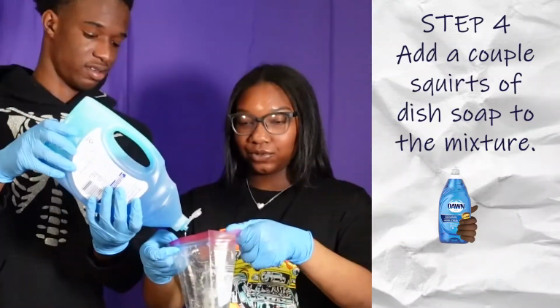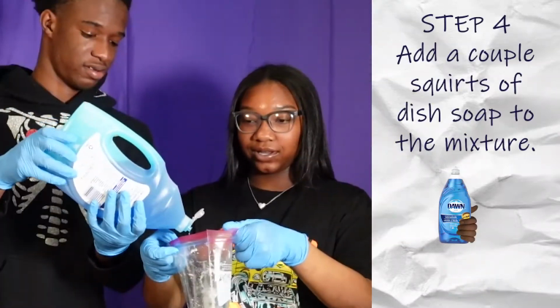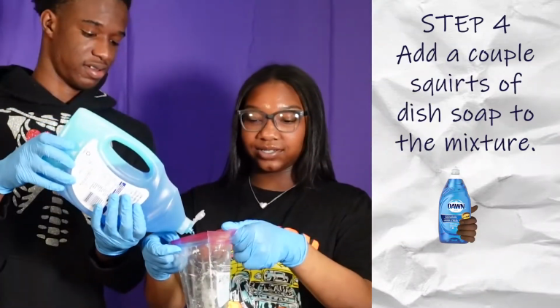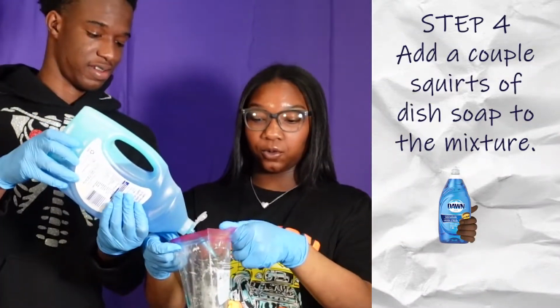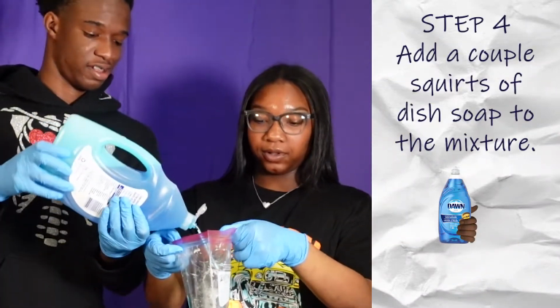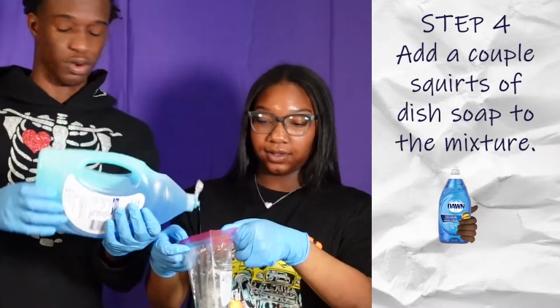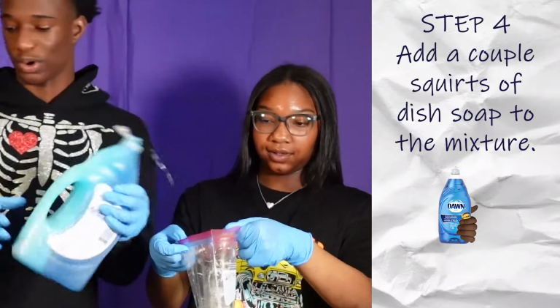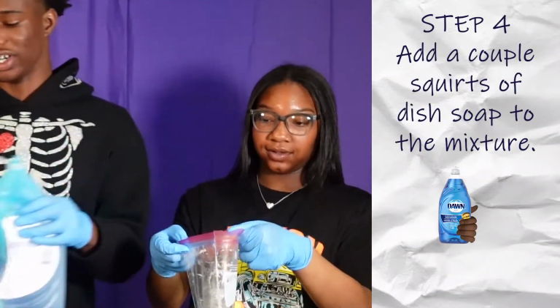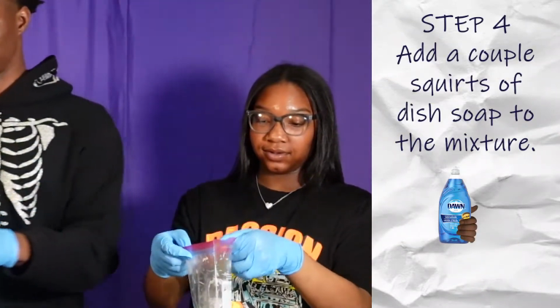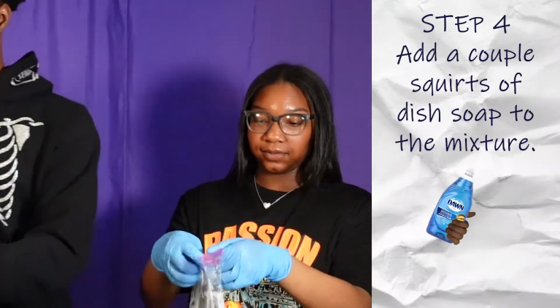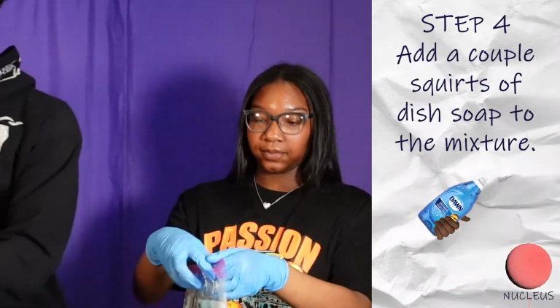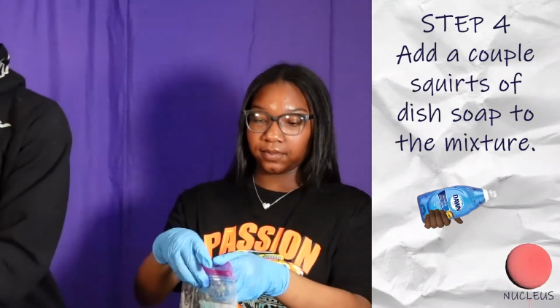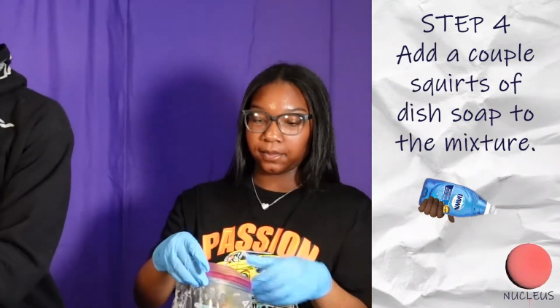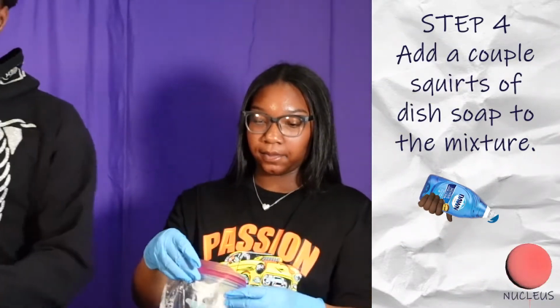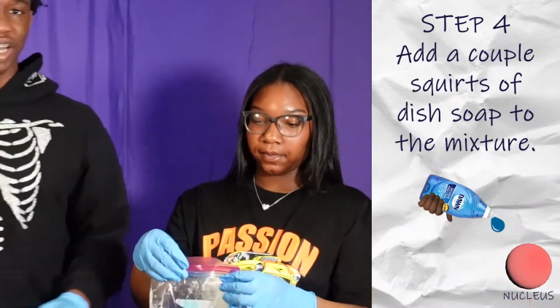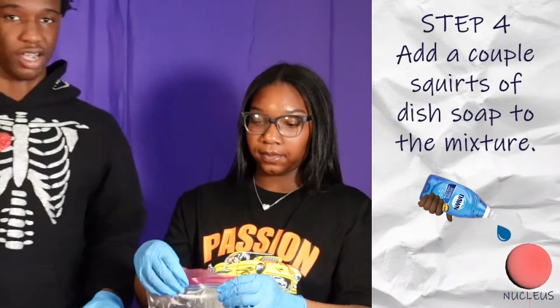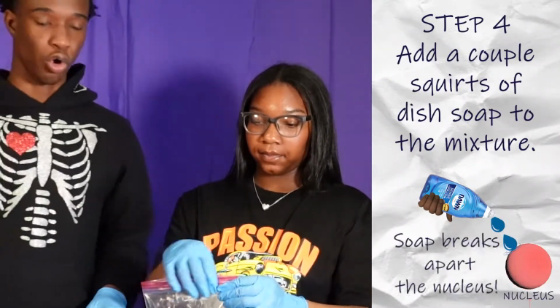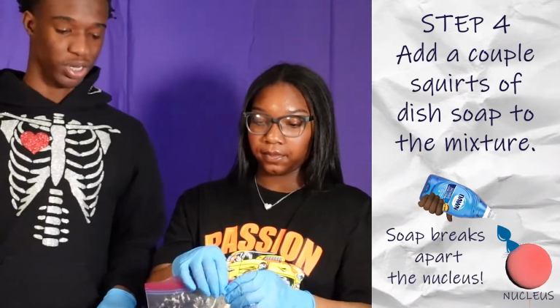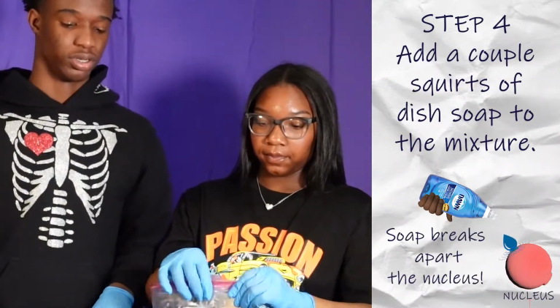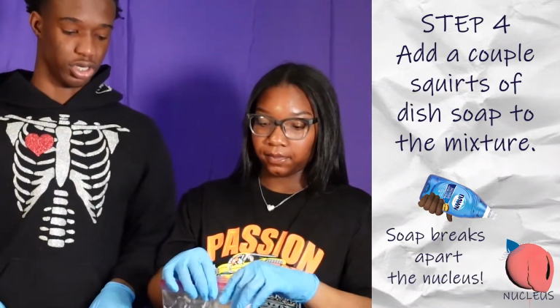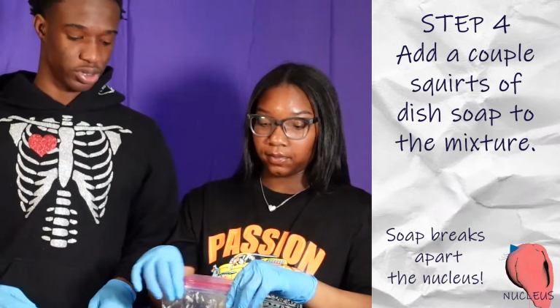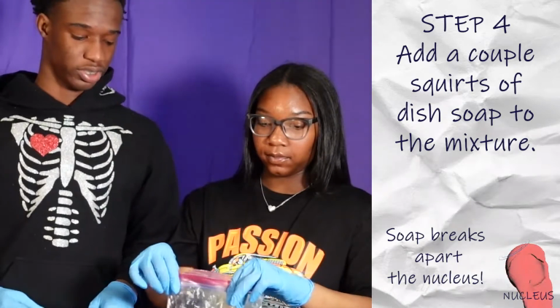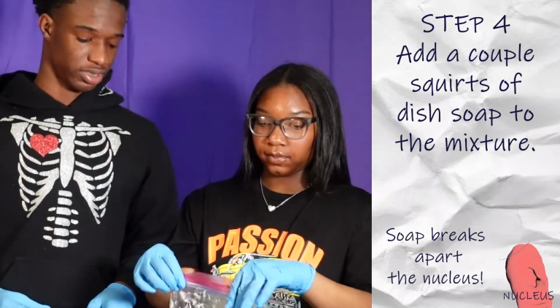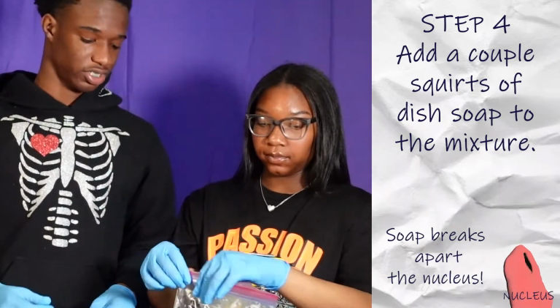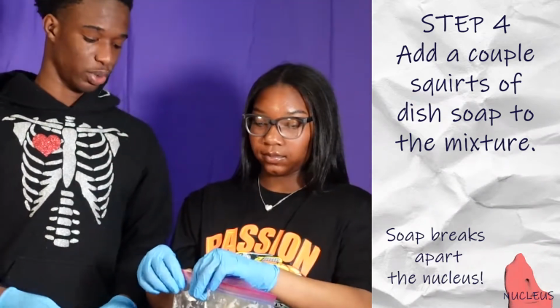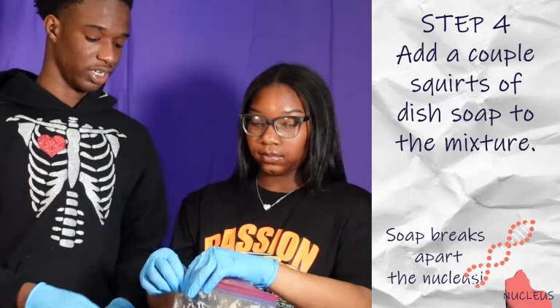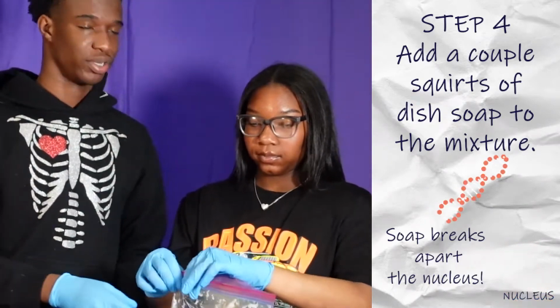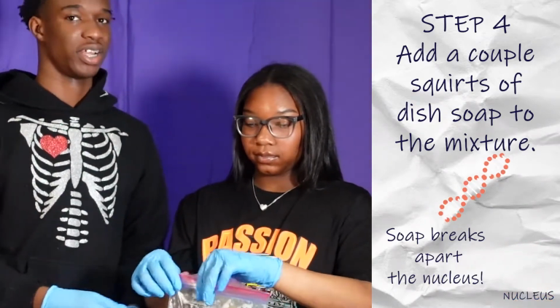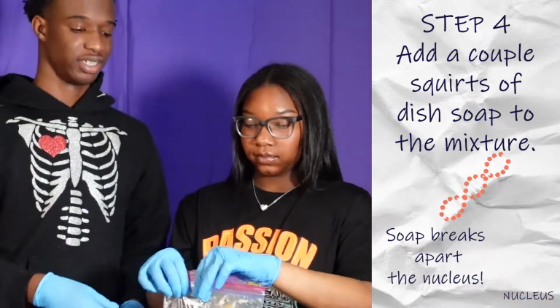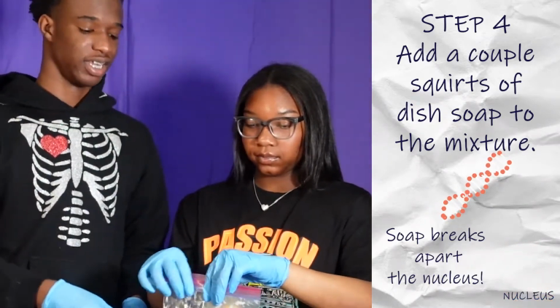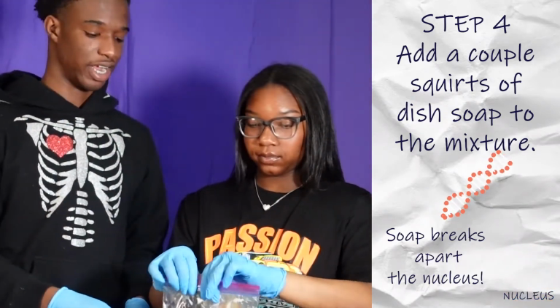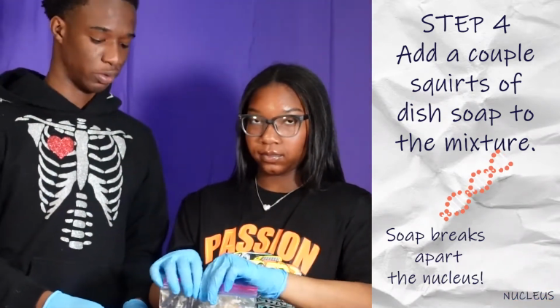Now we pour in the soap to break open the nucleus so we can get the banana's DNA out.